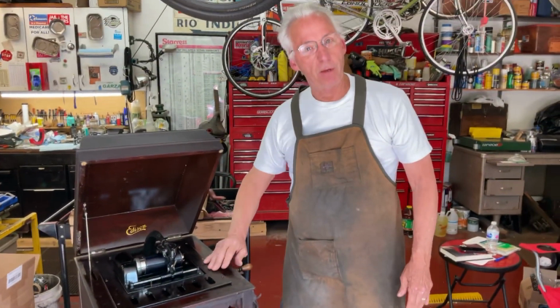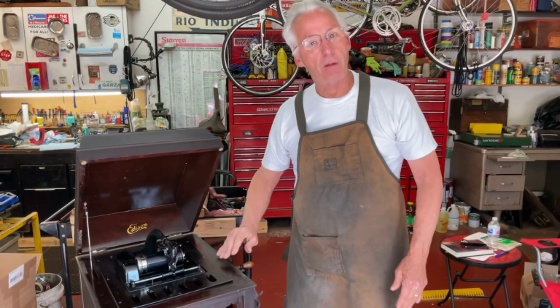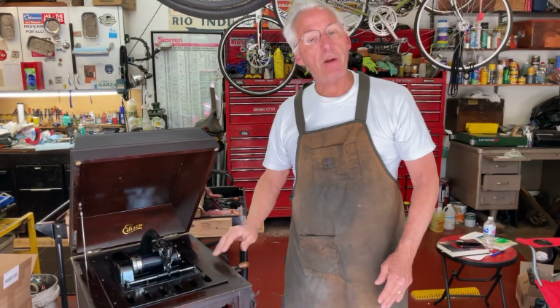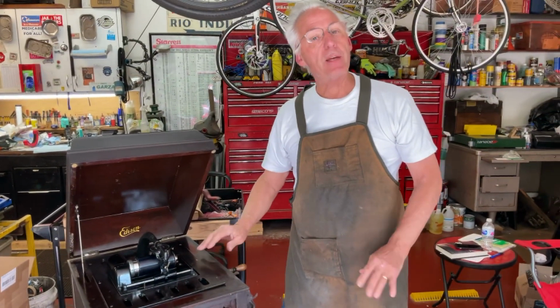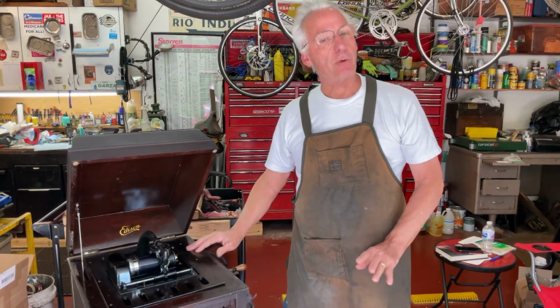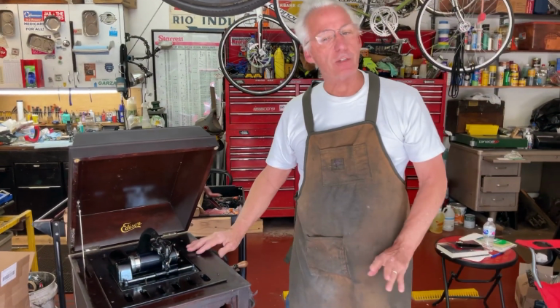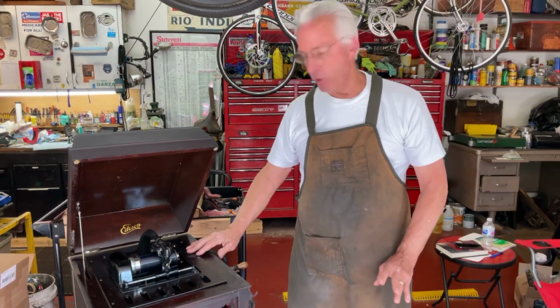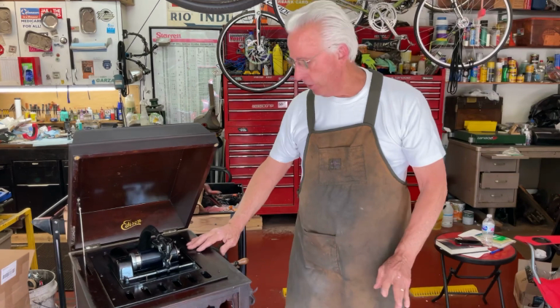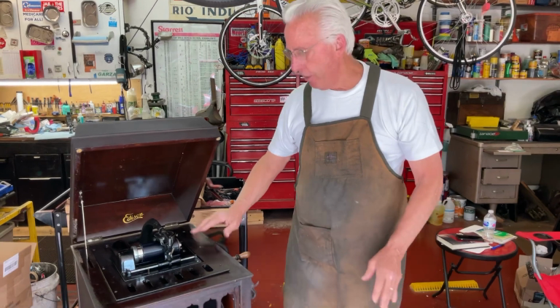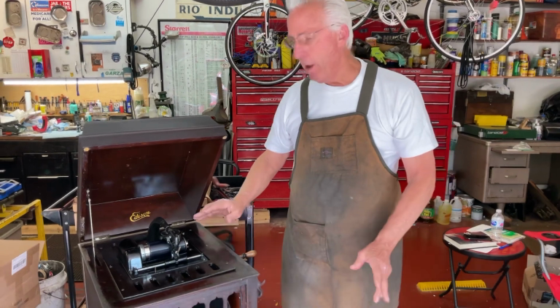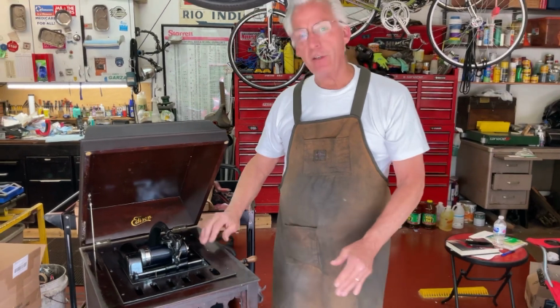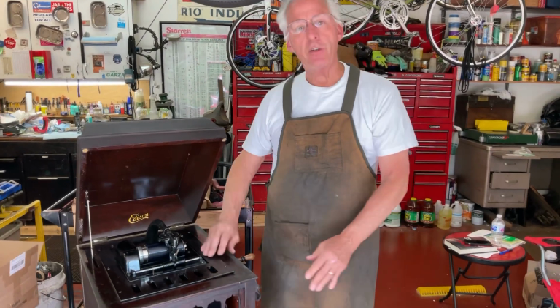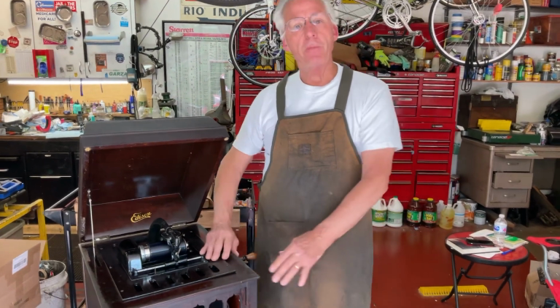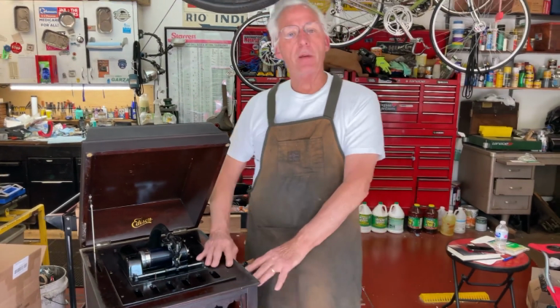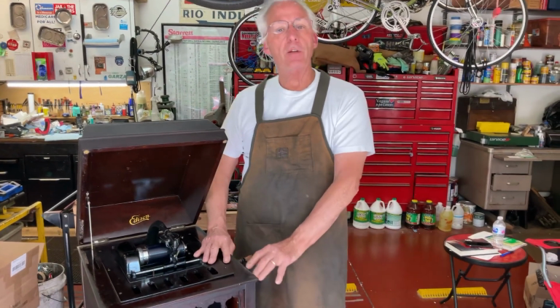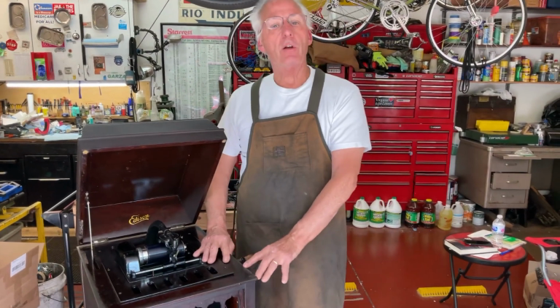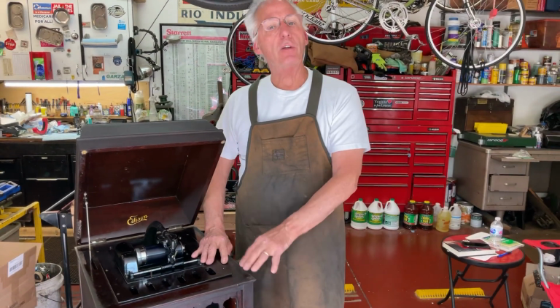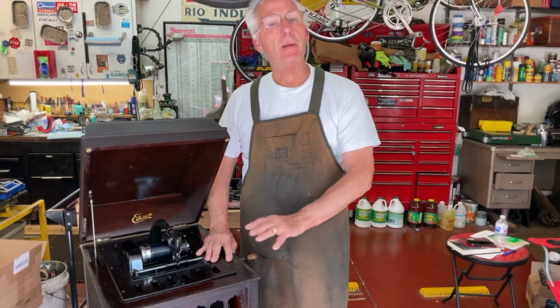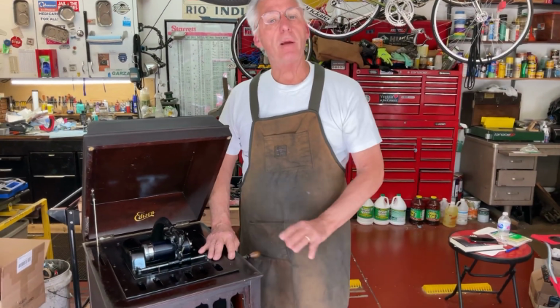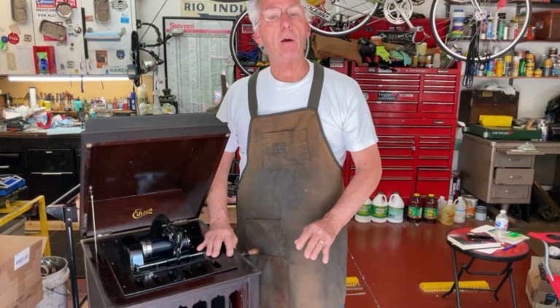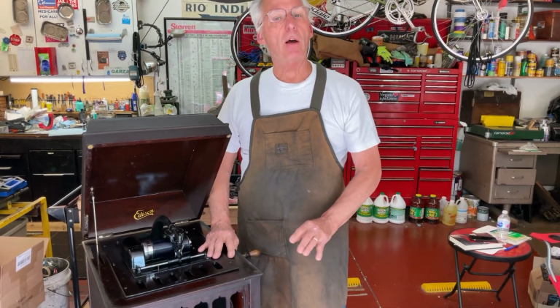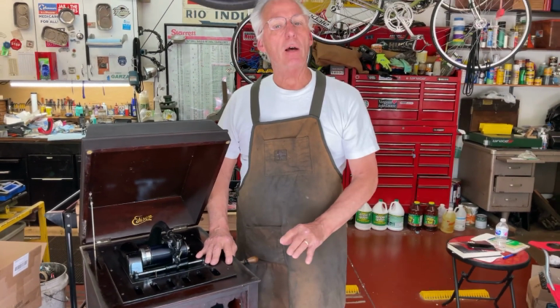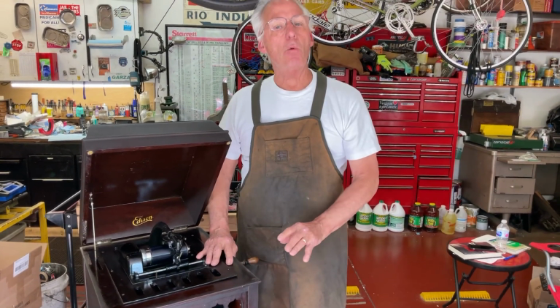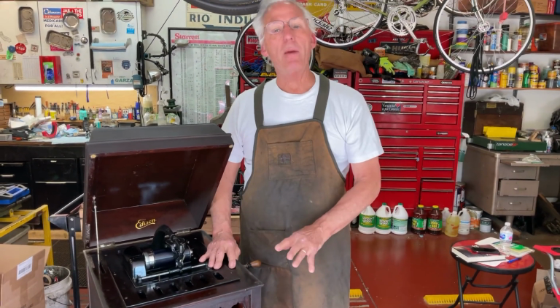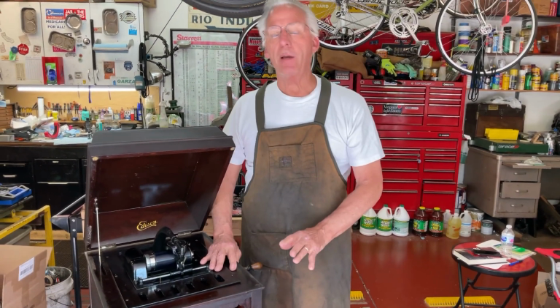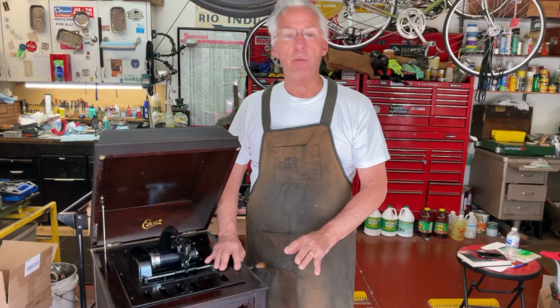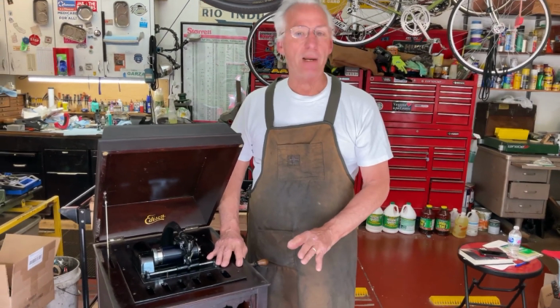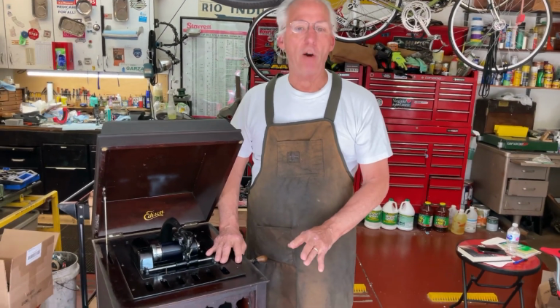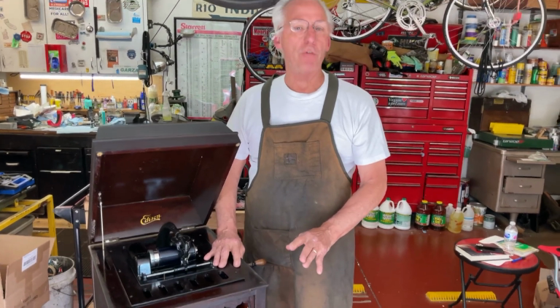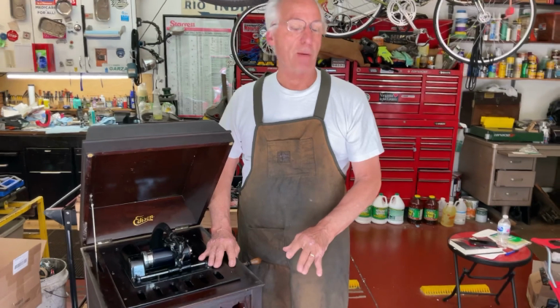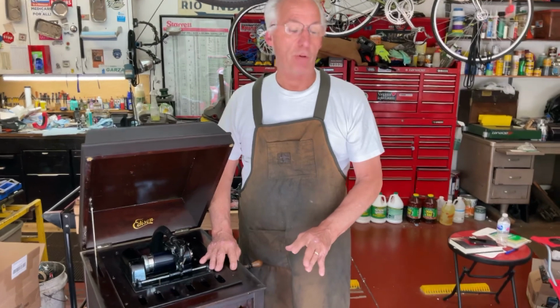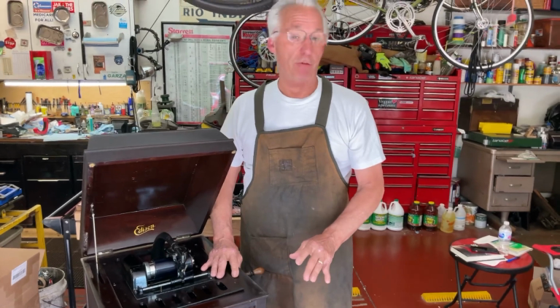They're very interesting machines, very nice — a big upgrade over an Amarola 30.